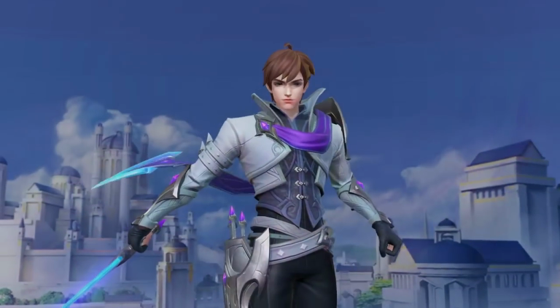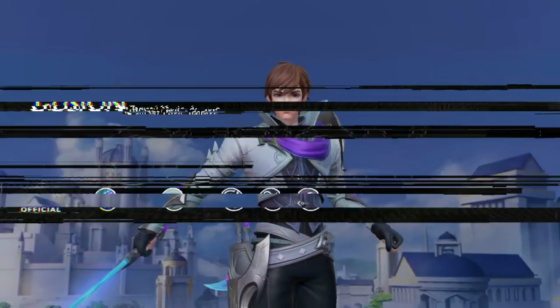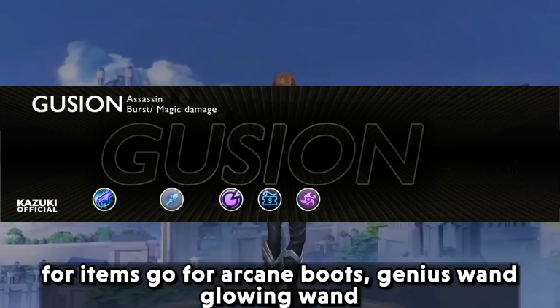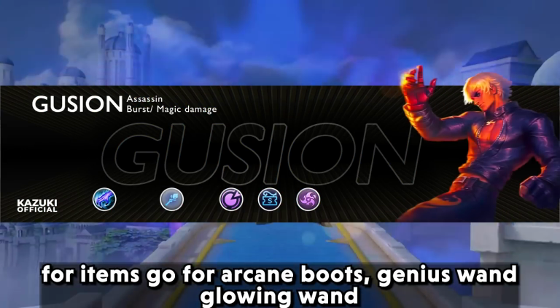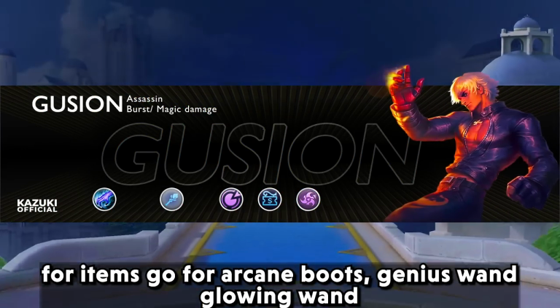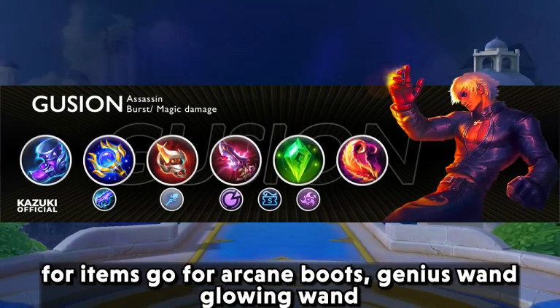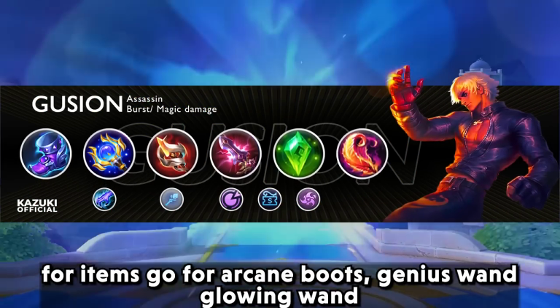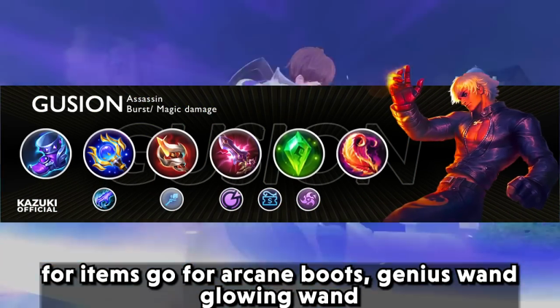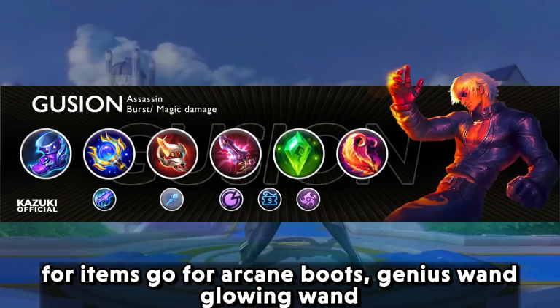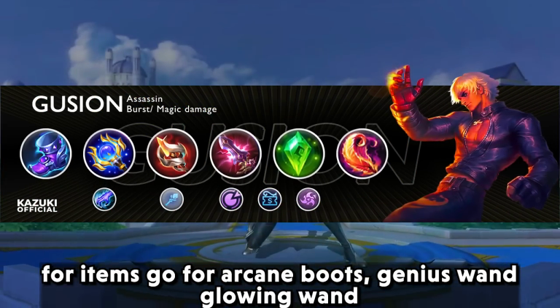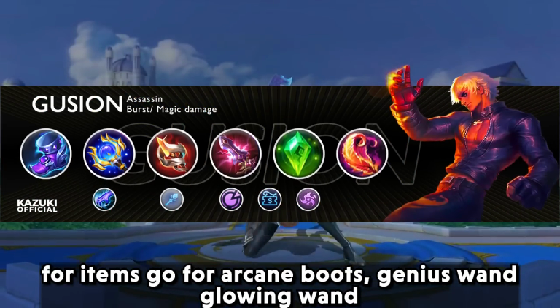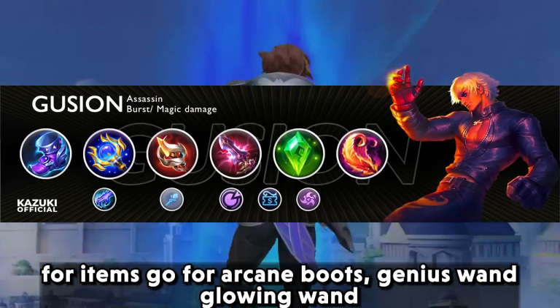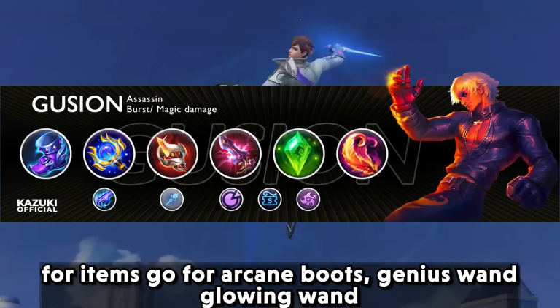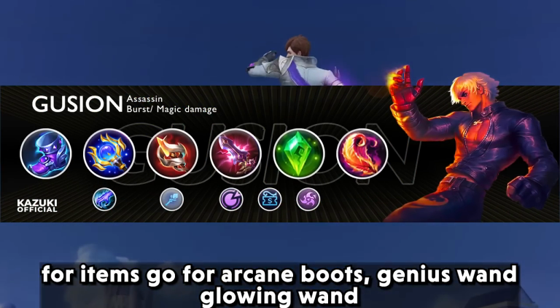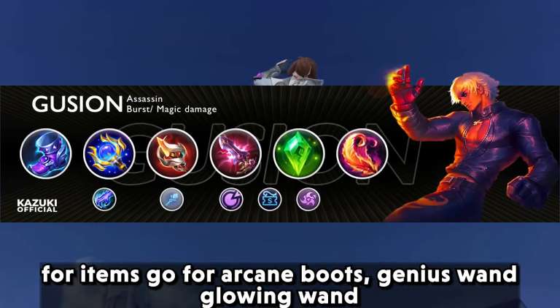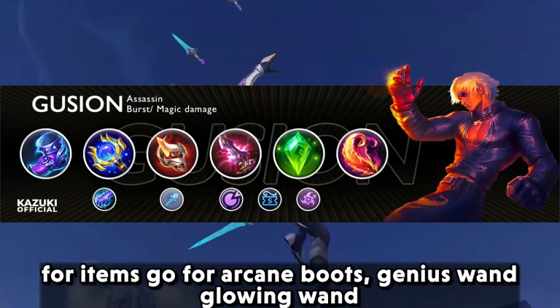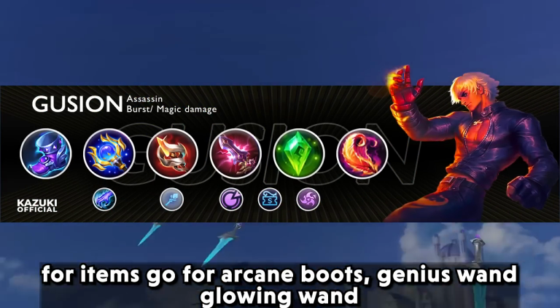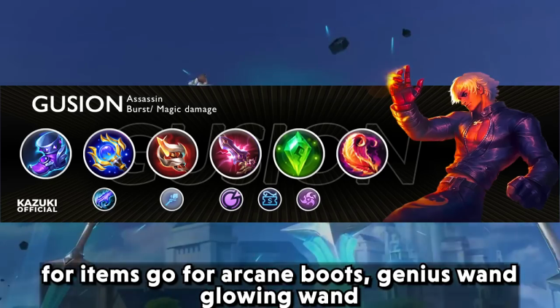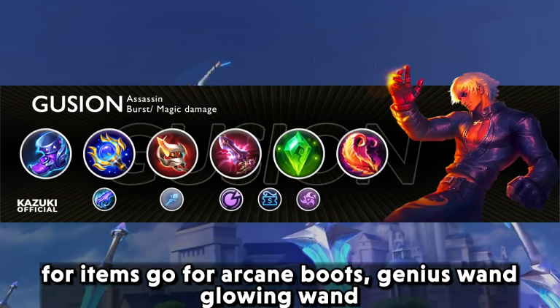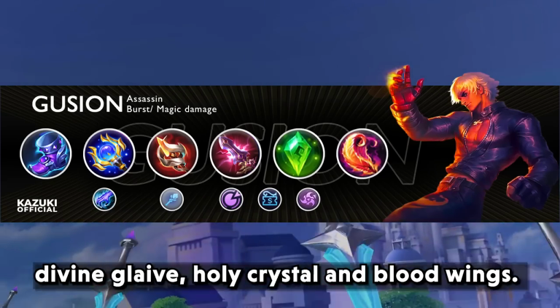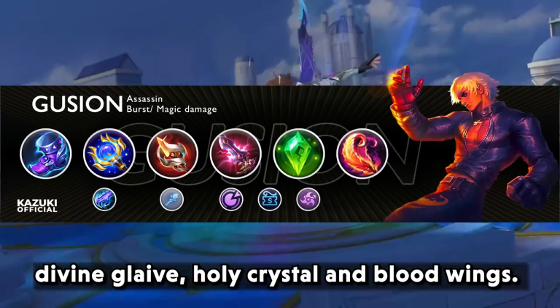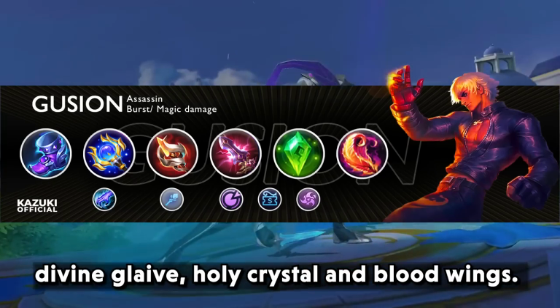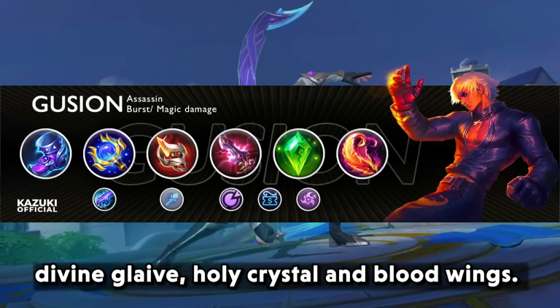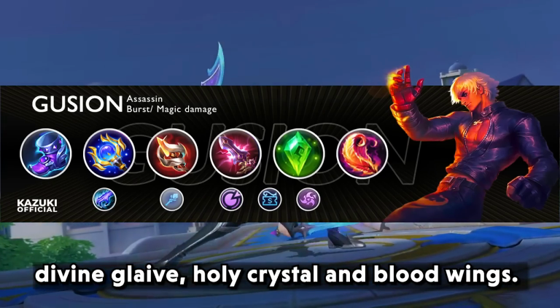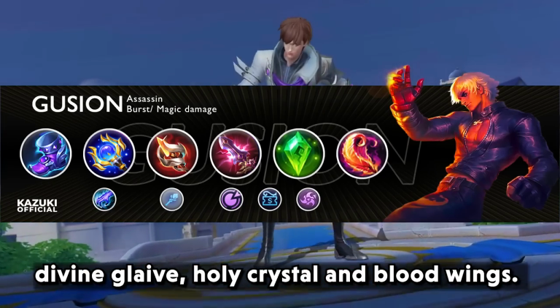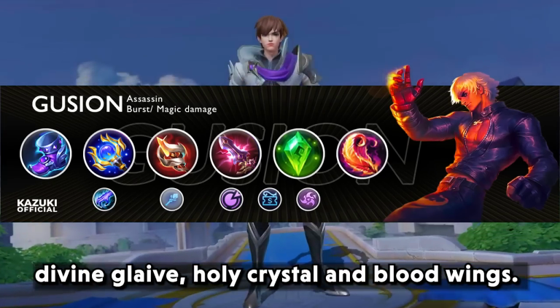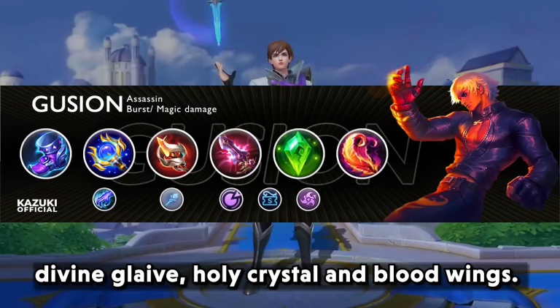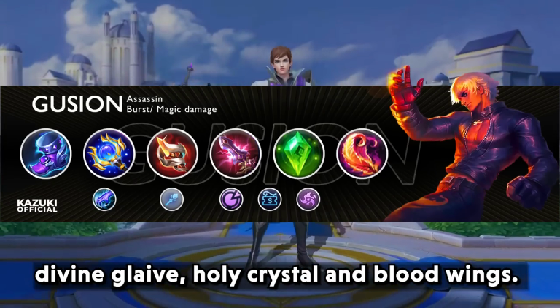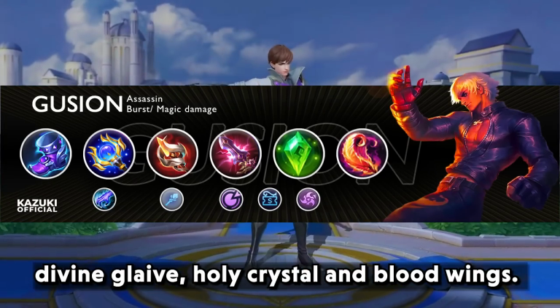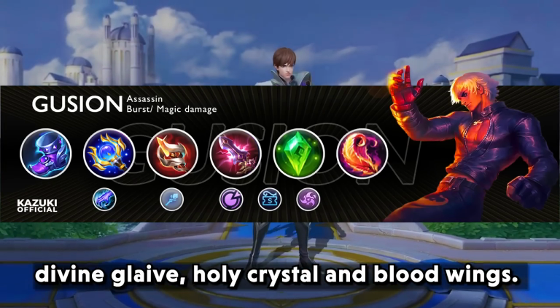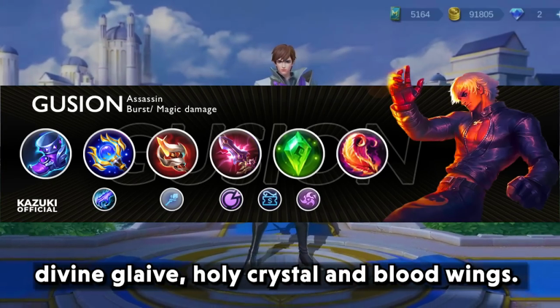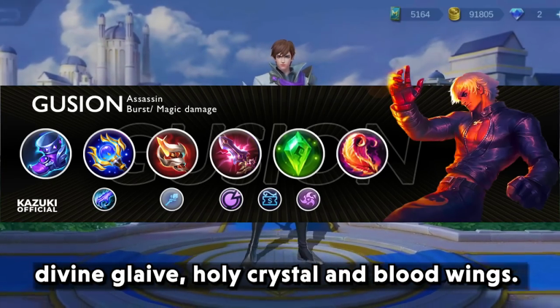For items, go for arcane boots, genius wand, glowing wand, divine glaive, holy crystal, and blood wings.